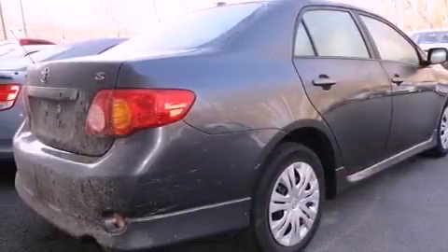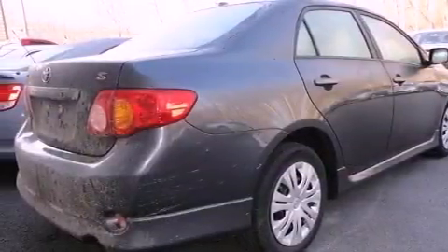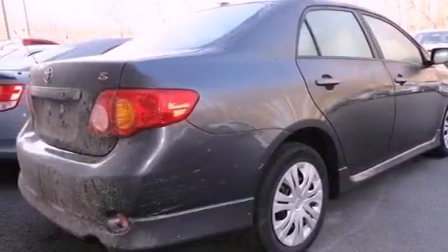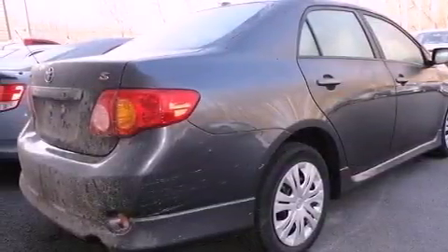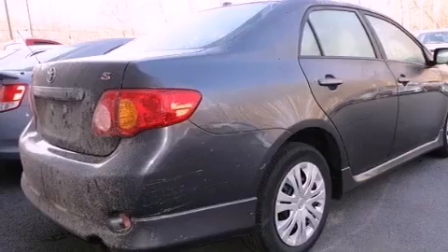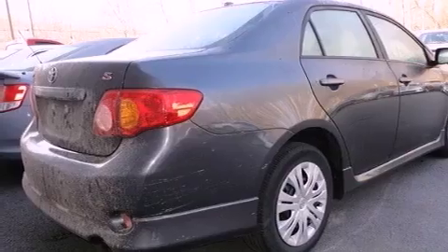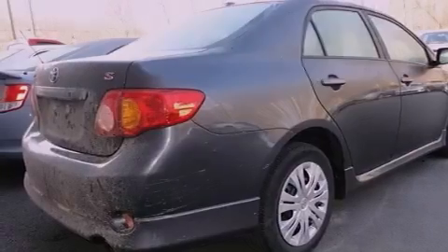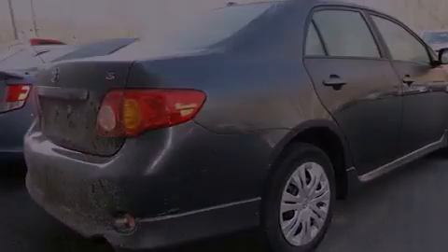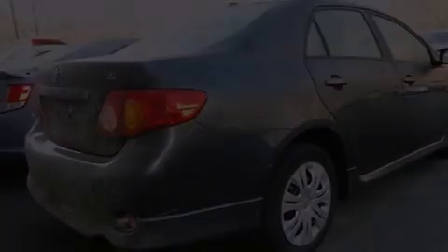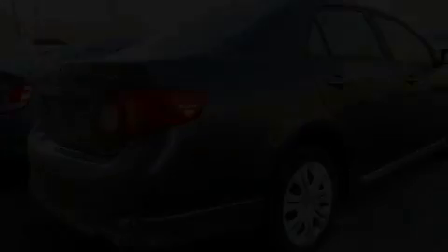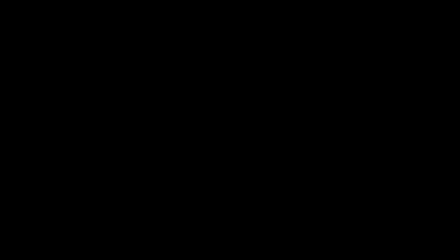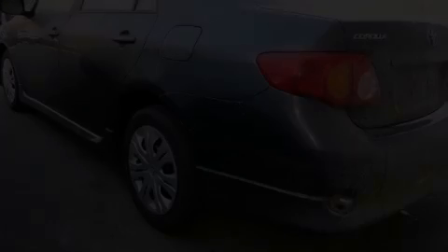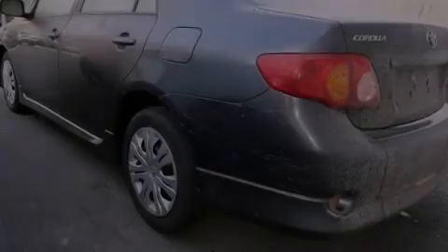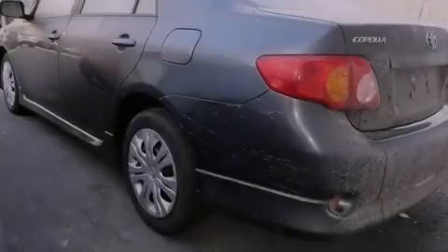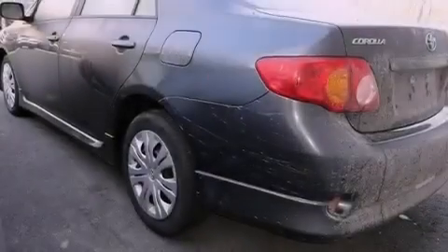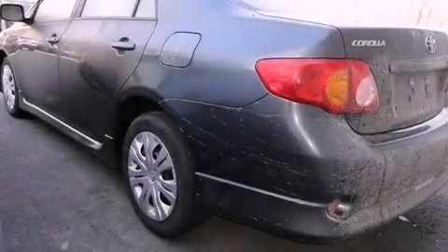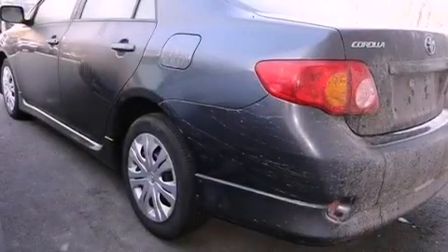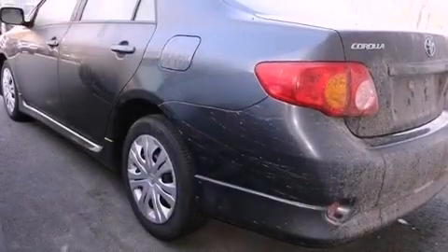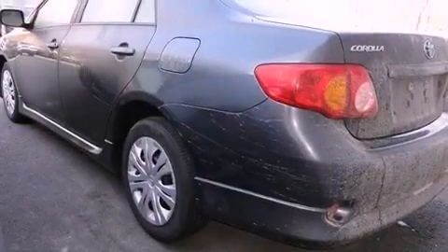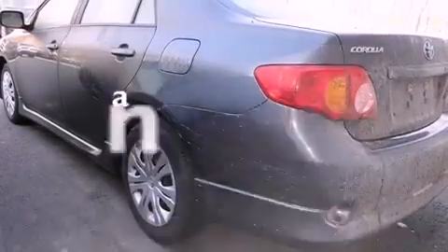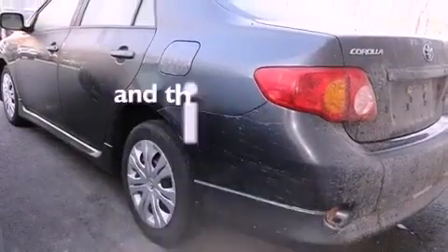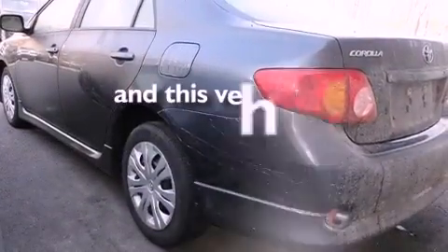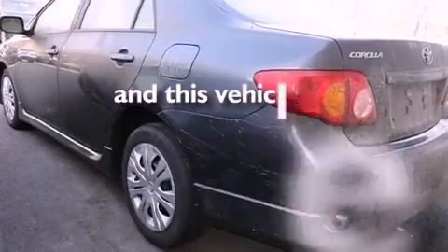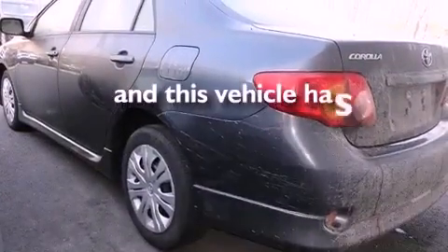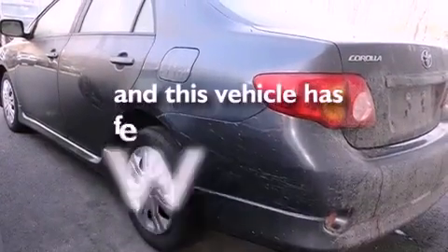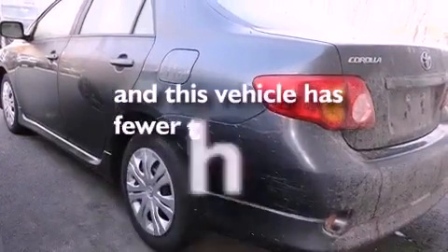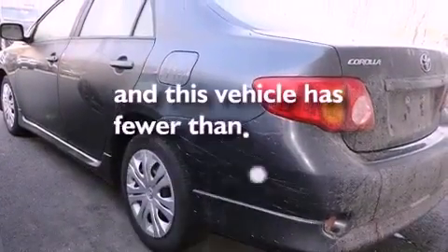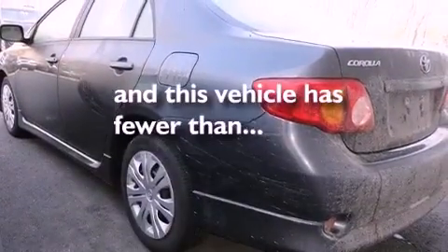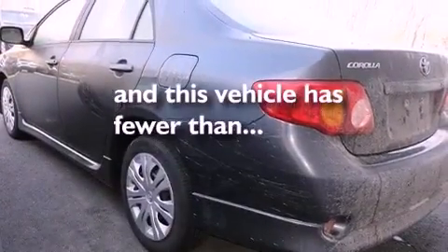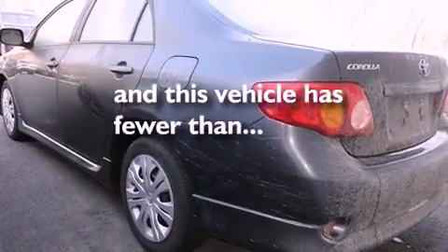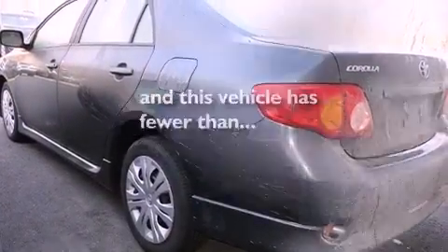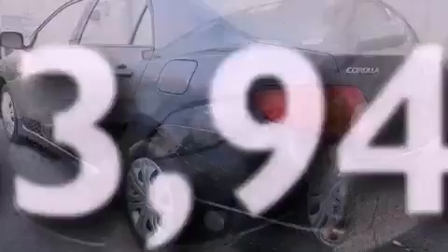An anti-lock braking system, air conditioning, and this vehicle has less than 54,000 miles.